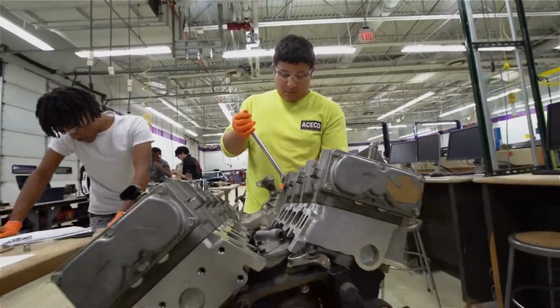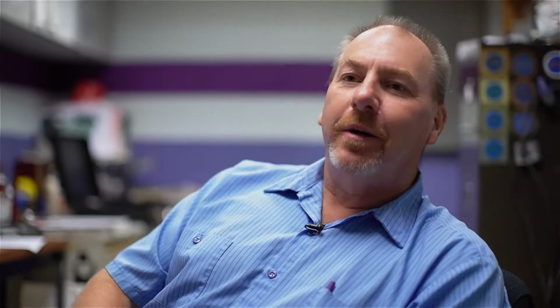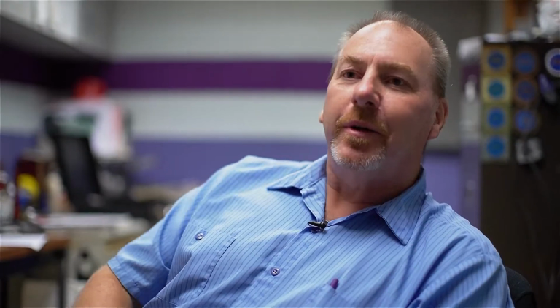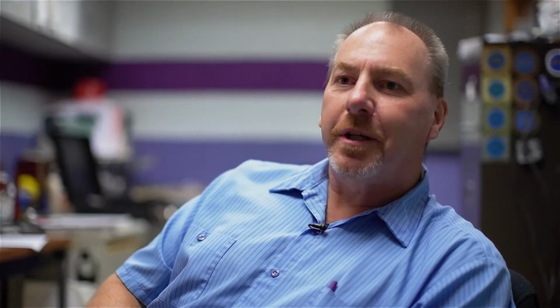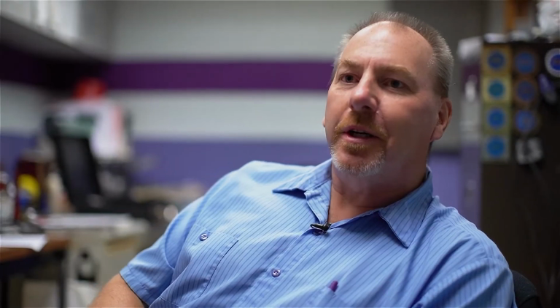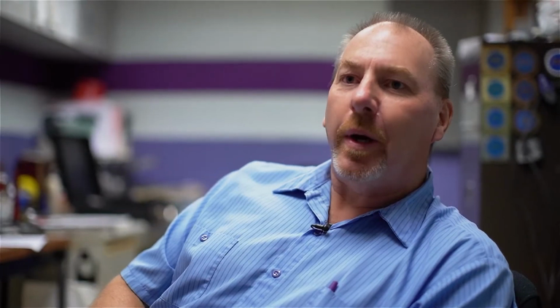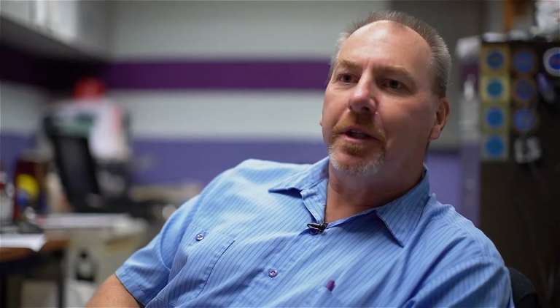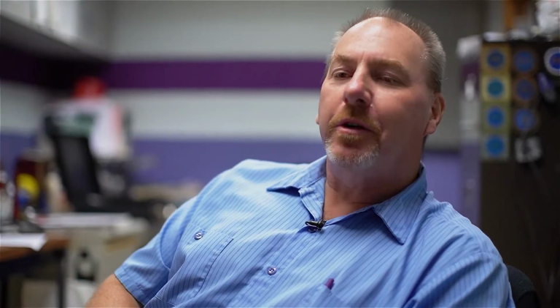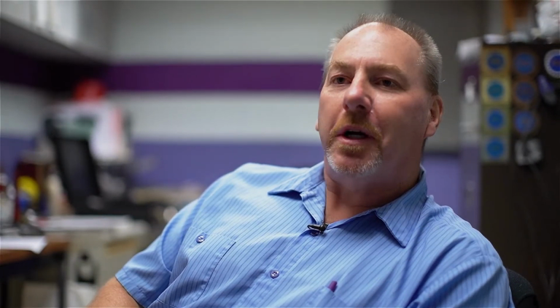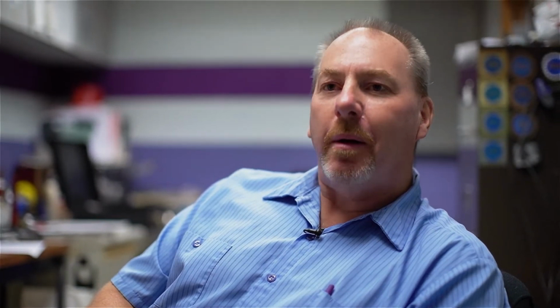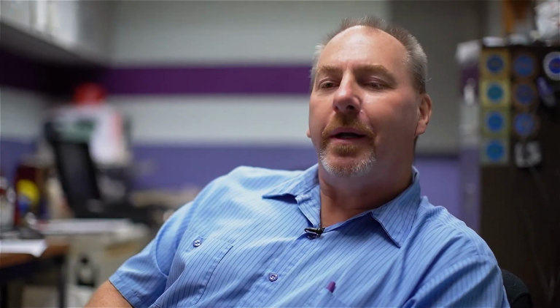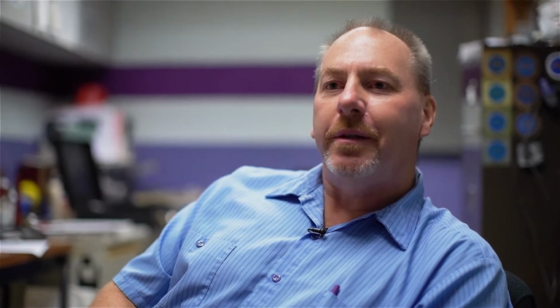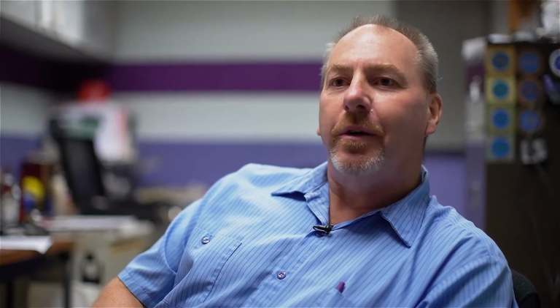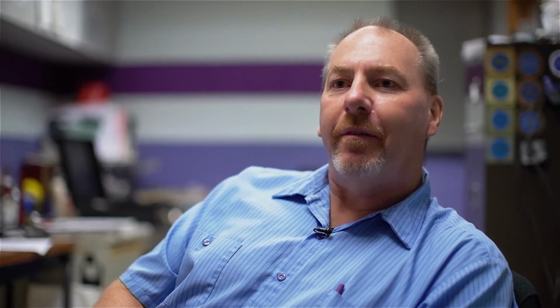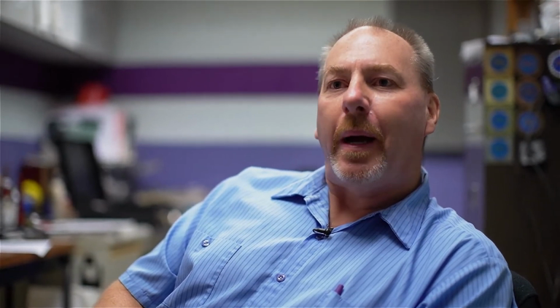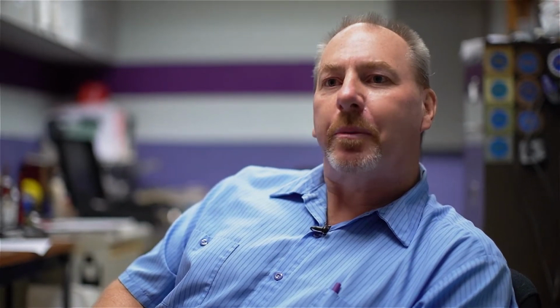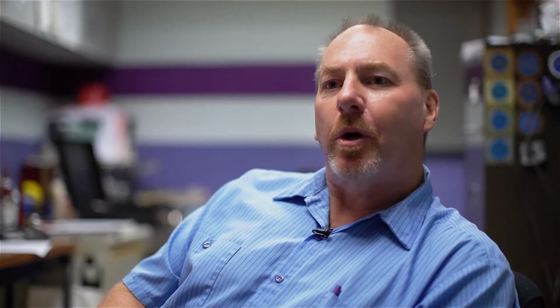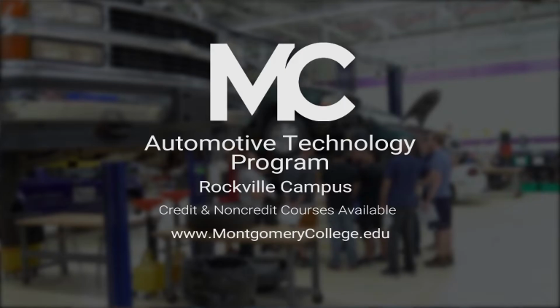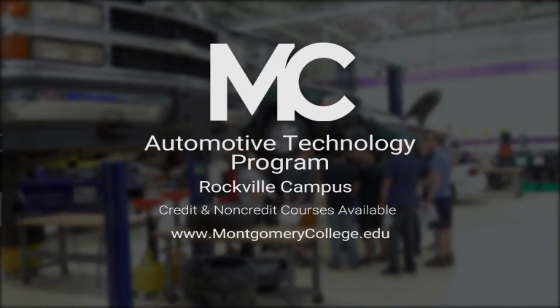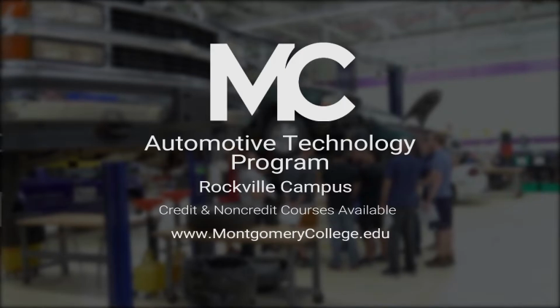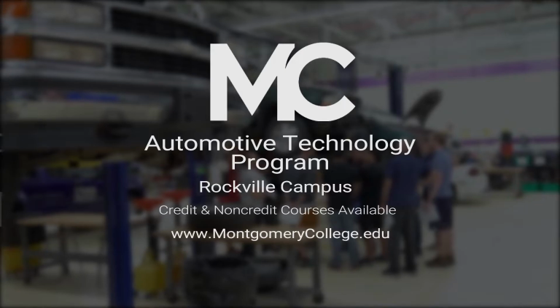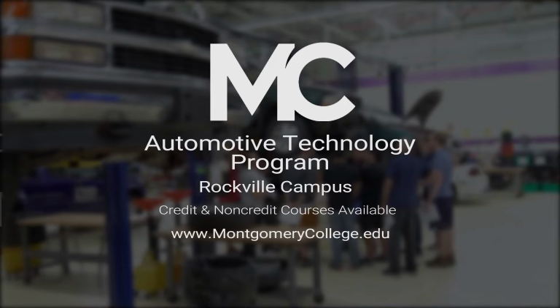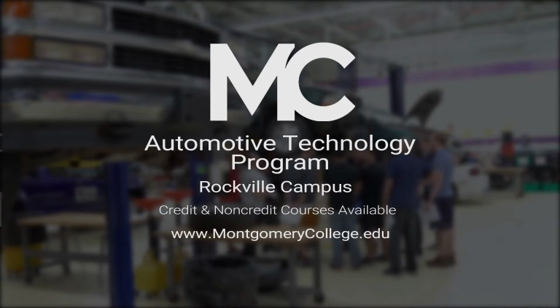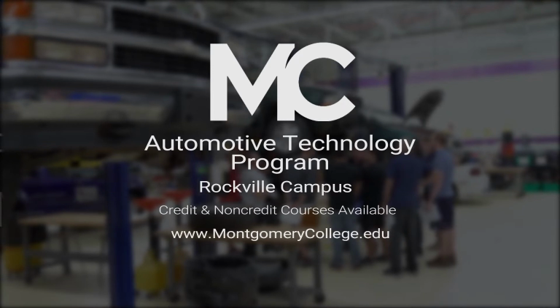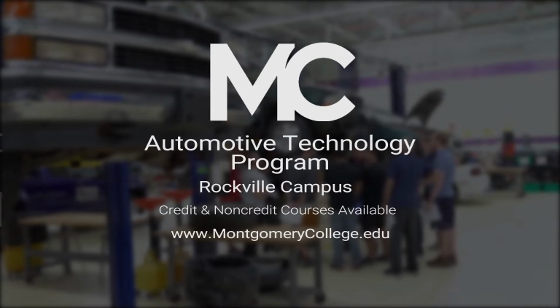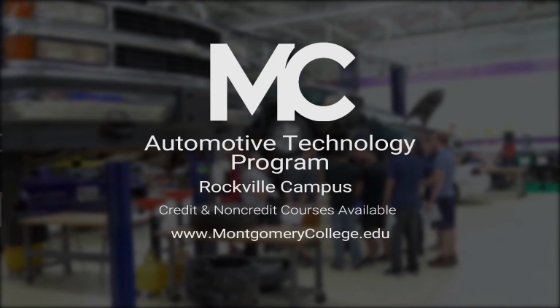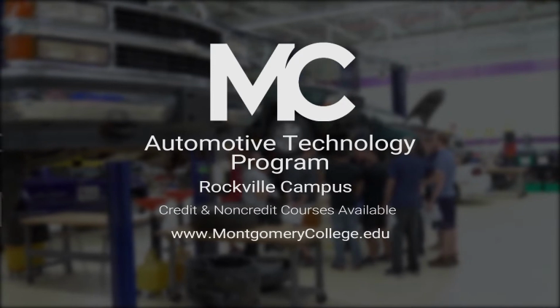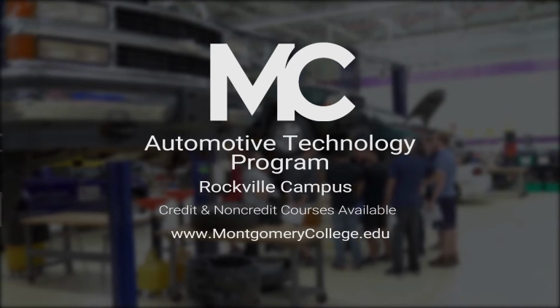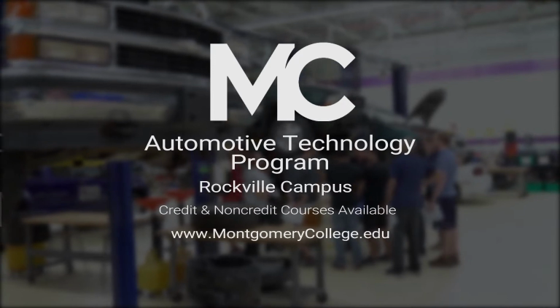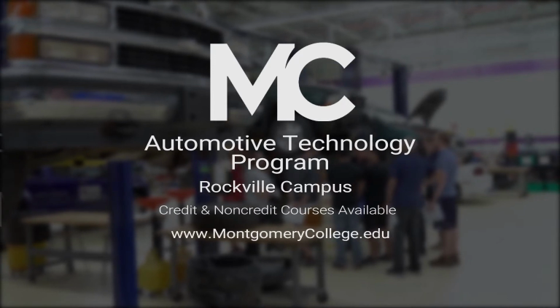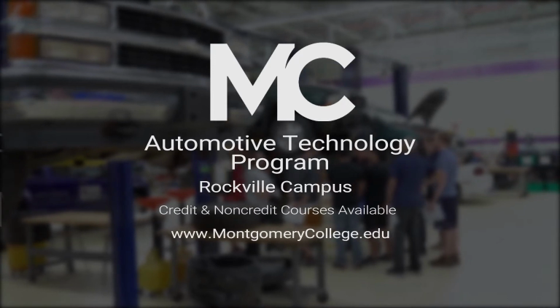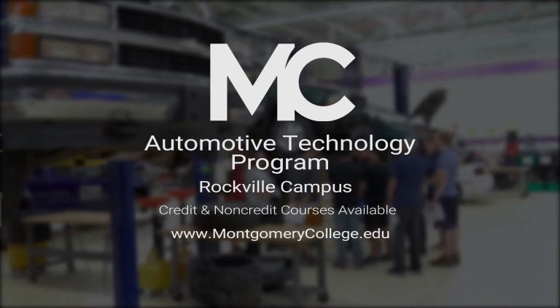If you have a question or a comment about the program, feel free to visit us at montgomerycollege.edu.